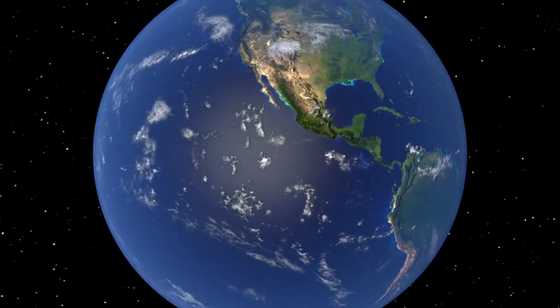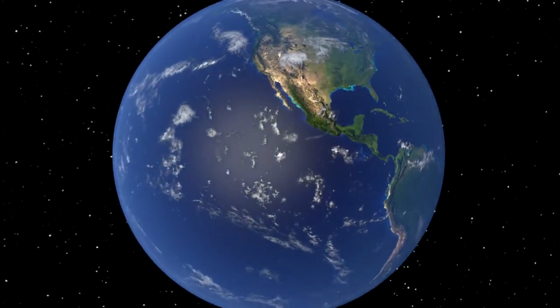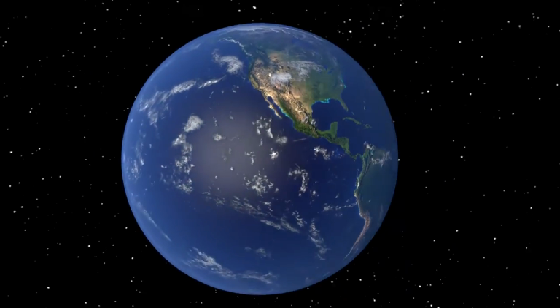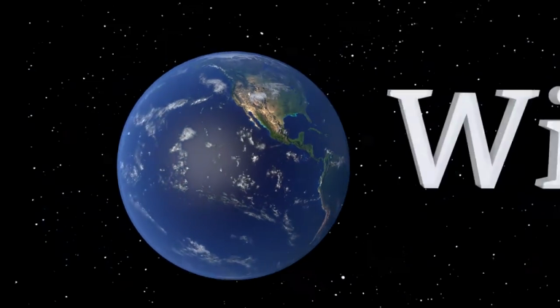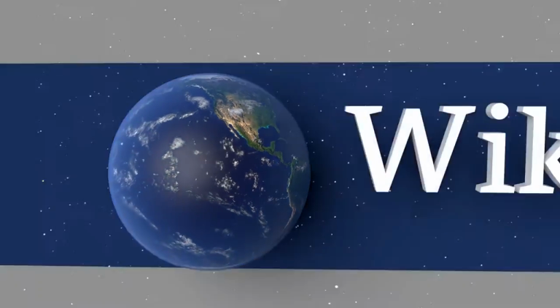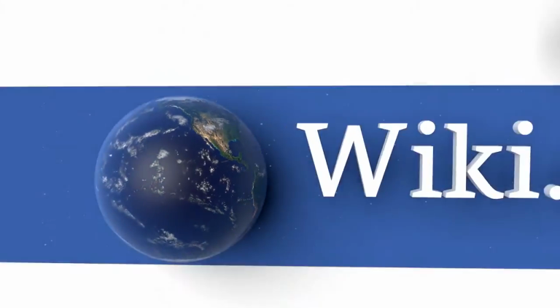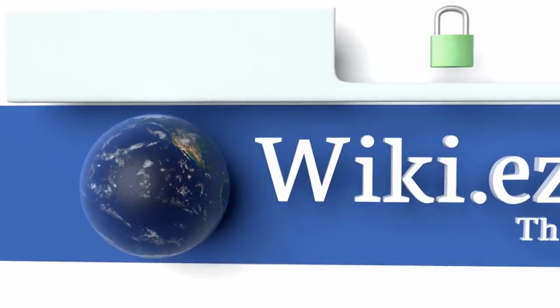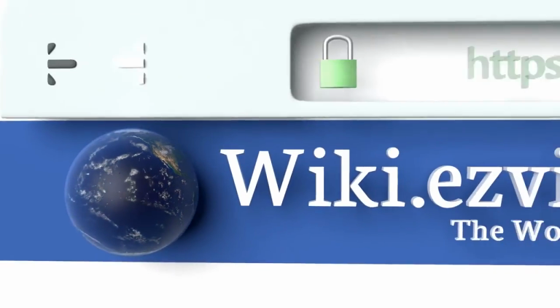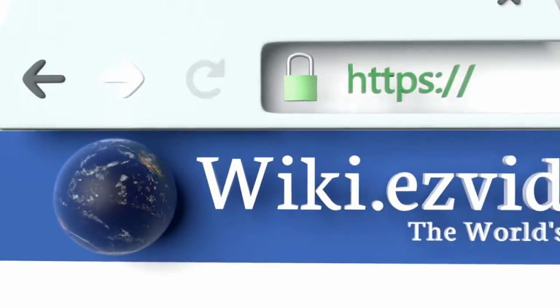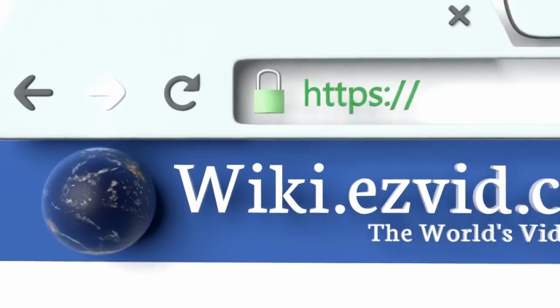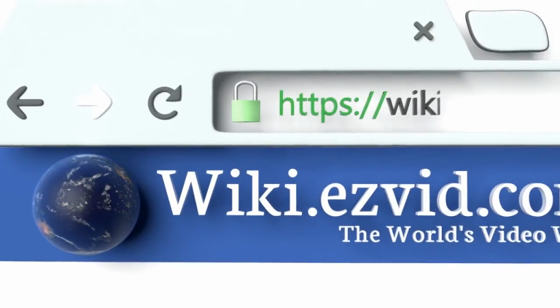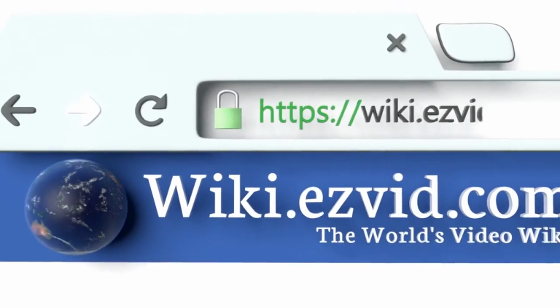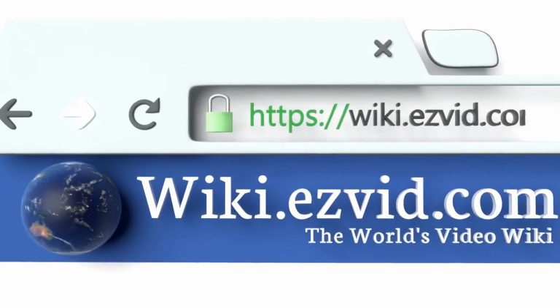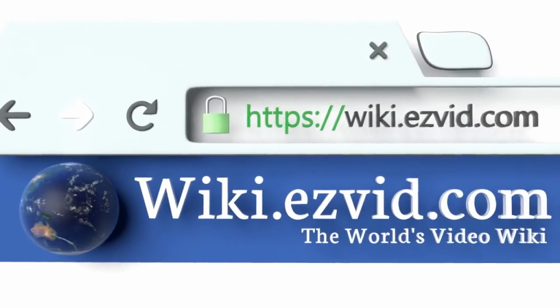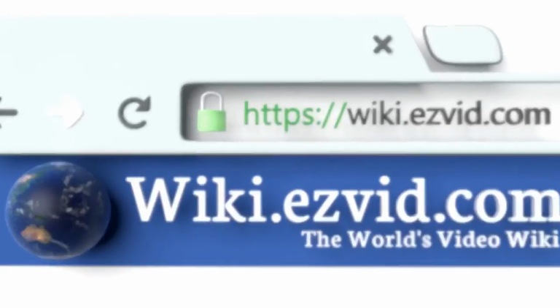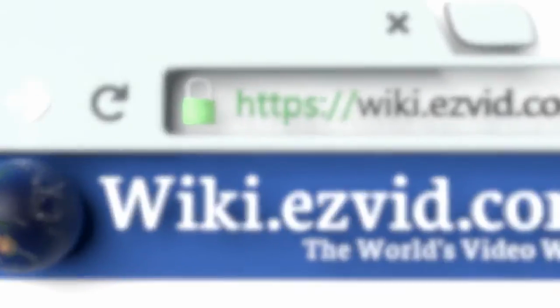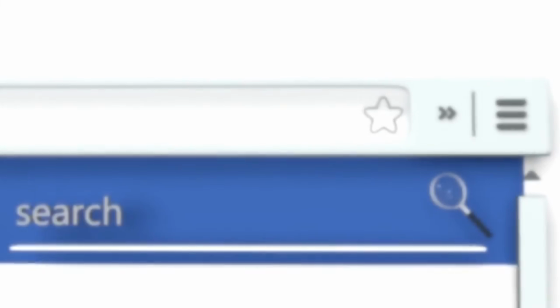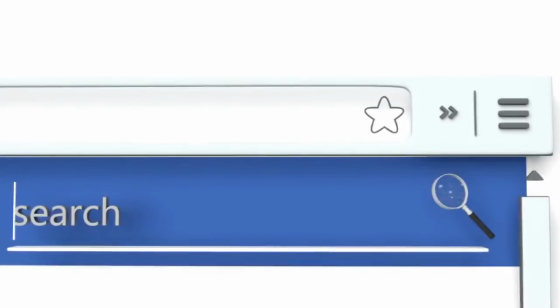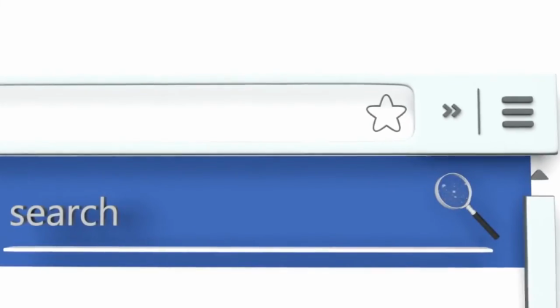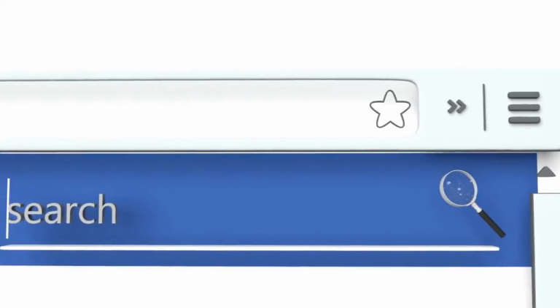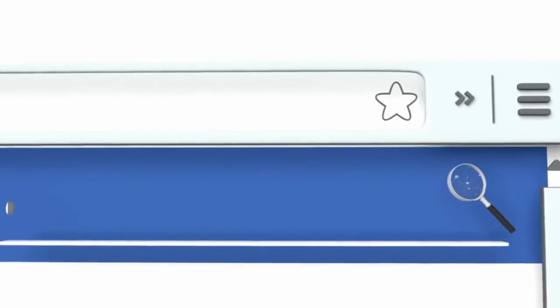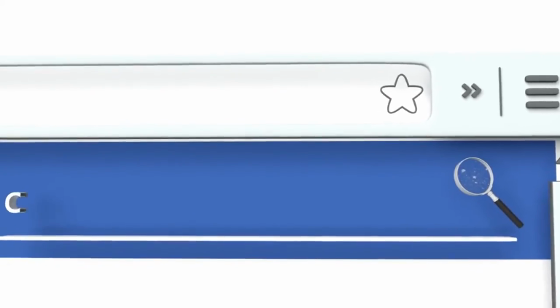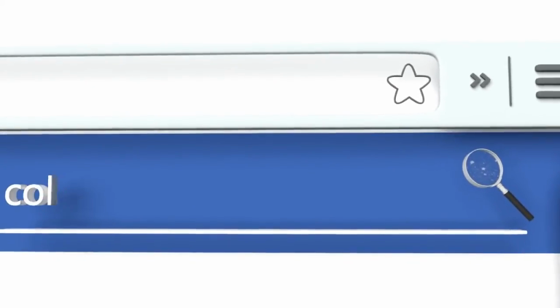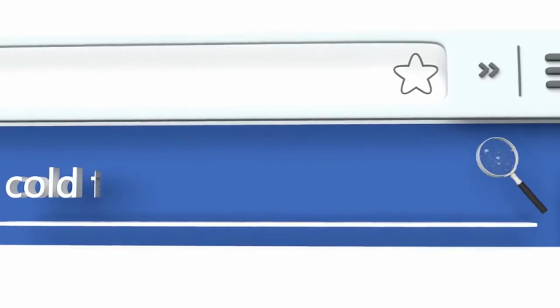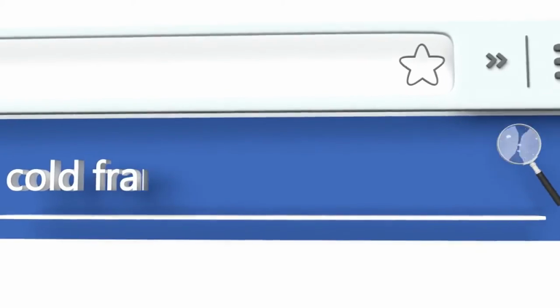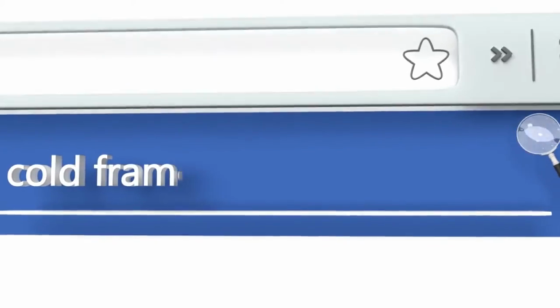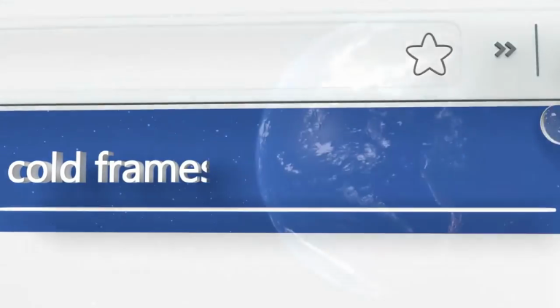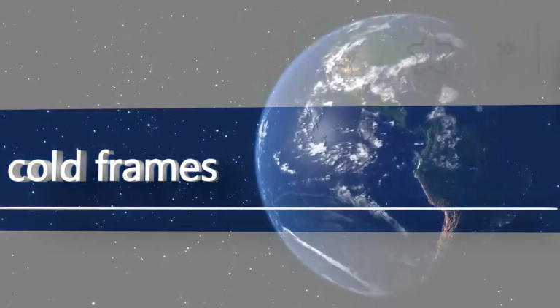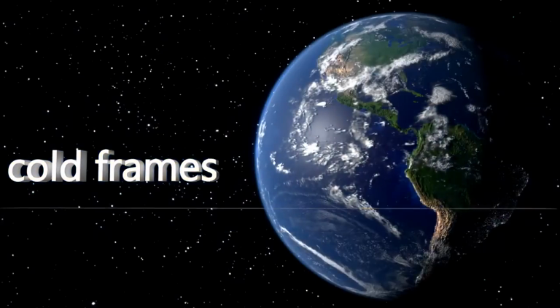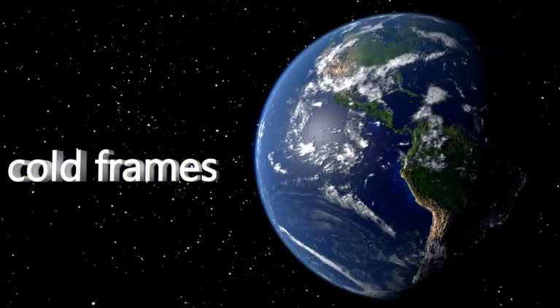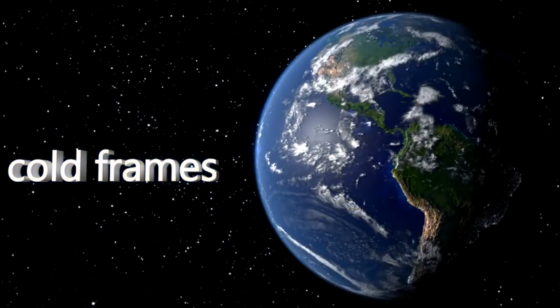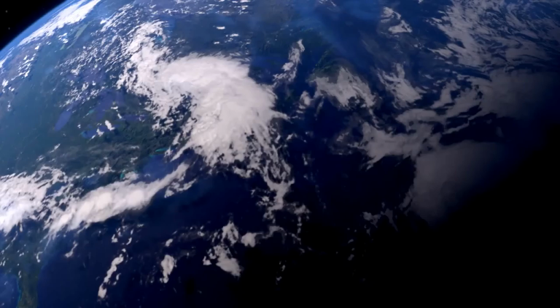To see all of our choices, go to wiki.easyvid.com and search for cold frames, or click beneath this video.